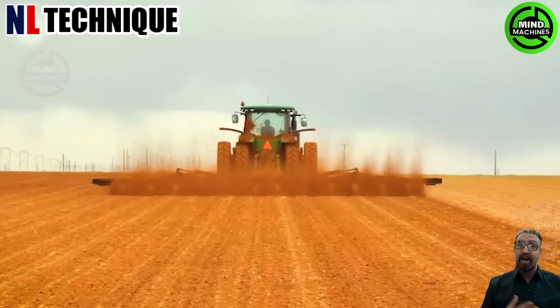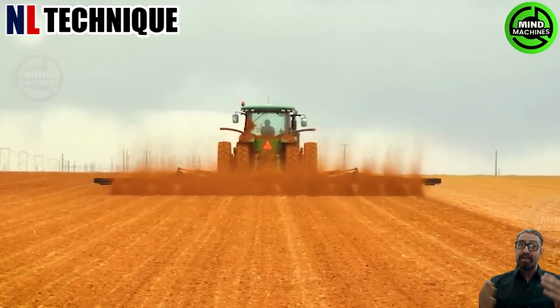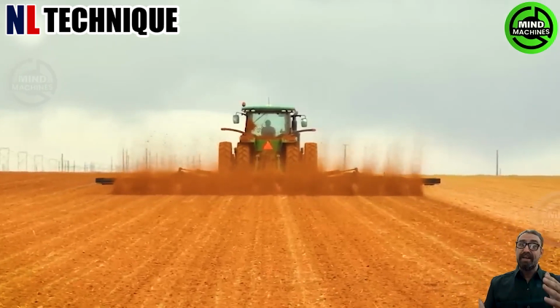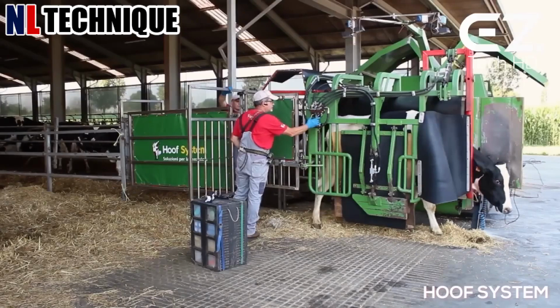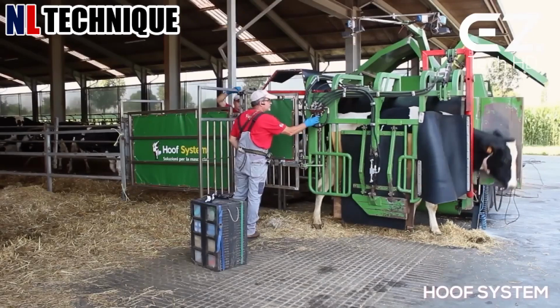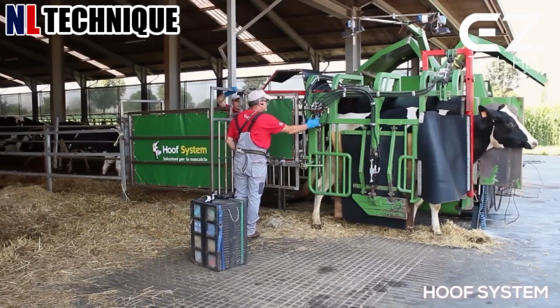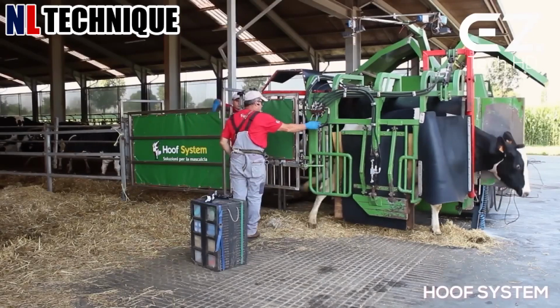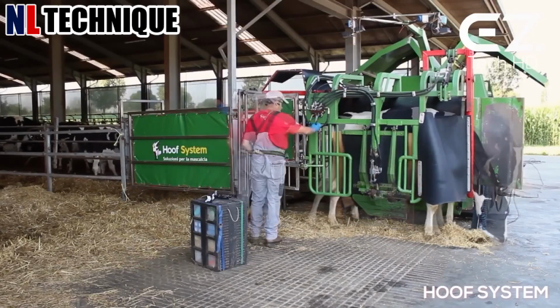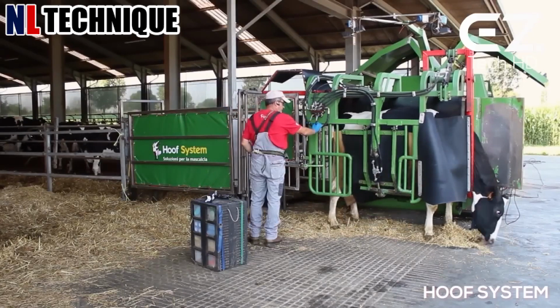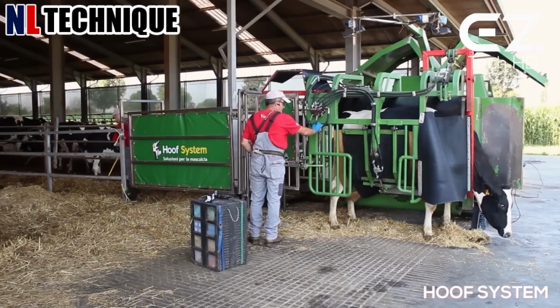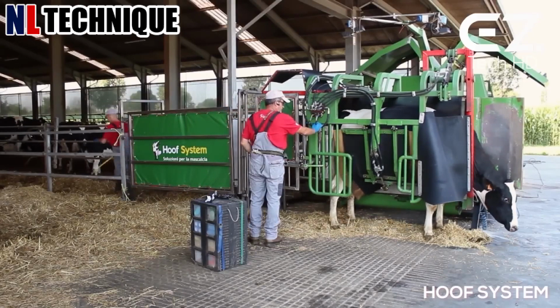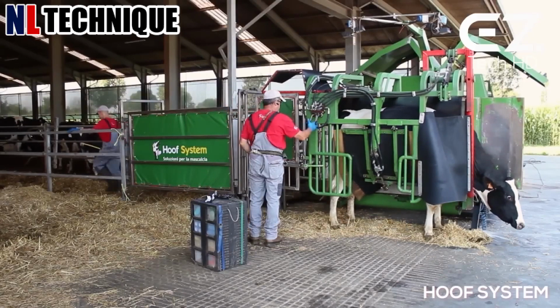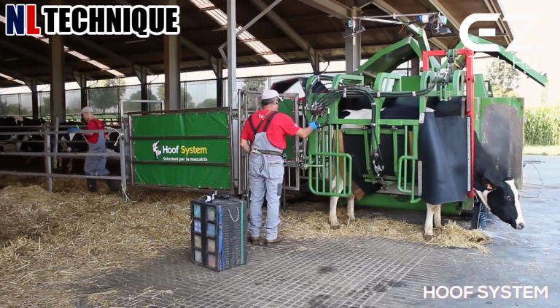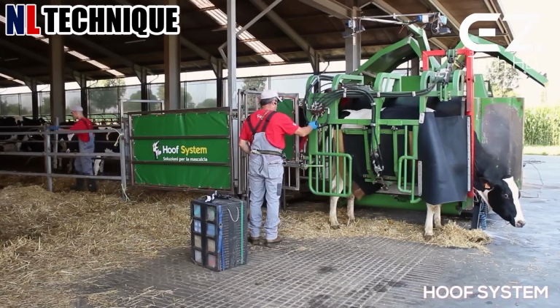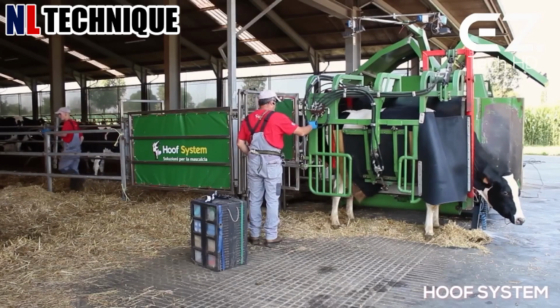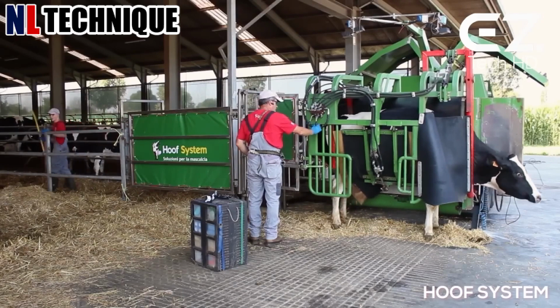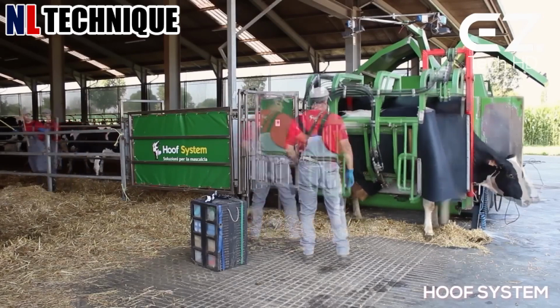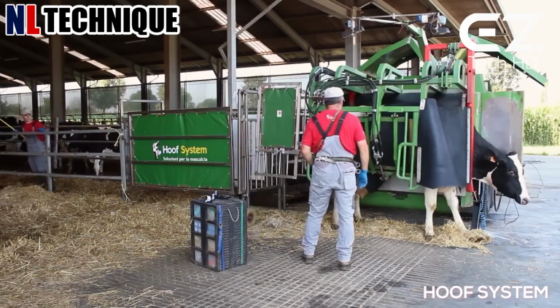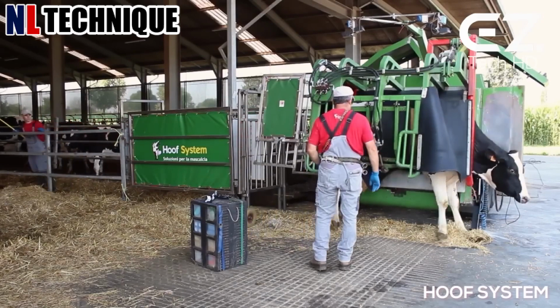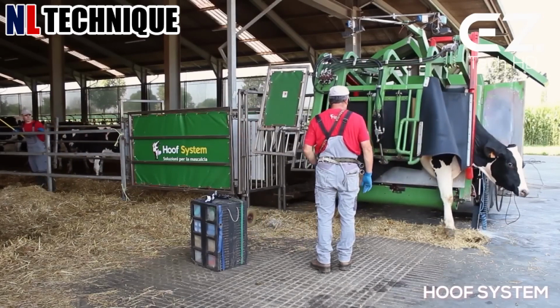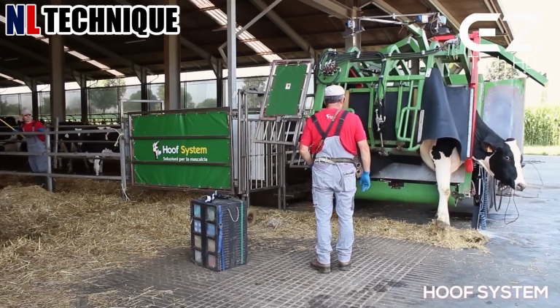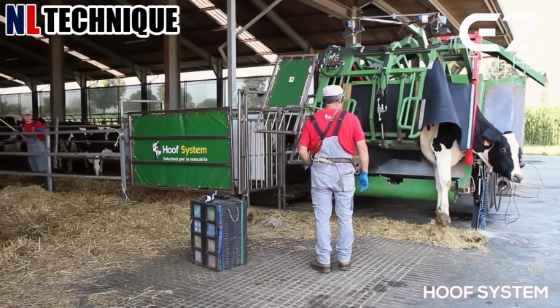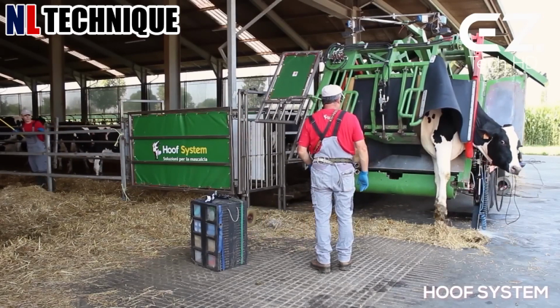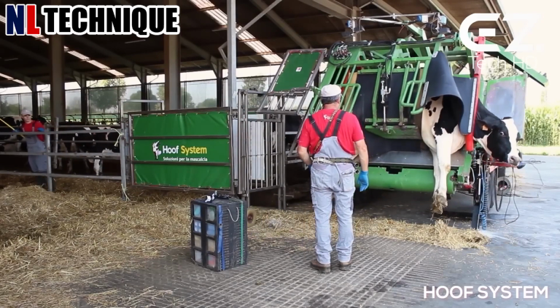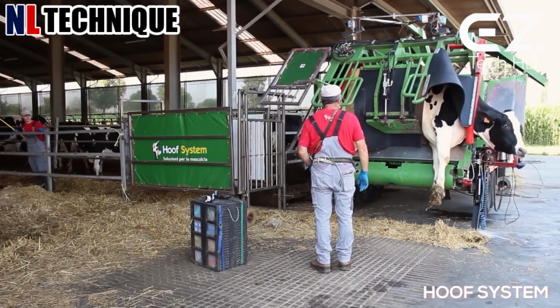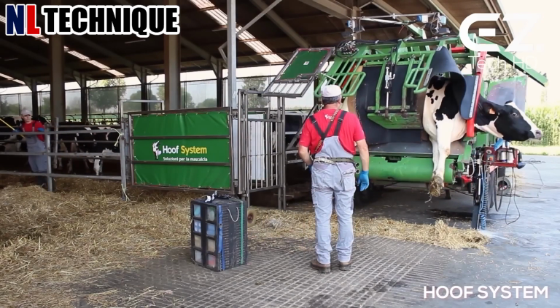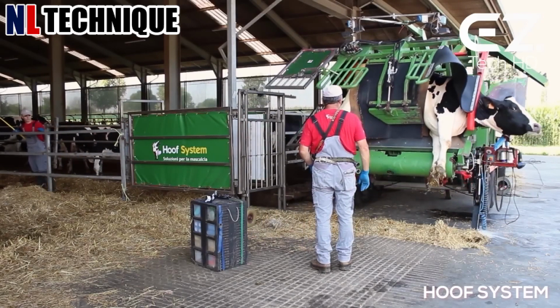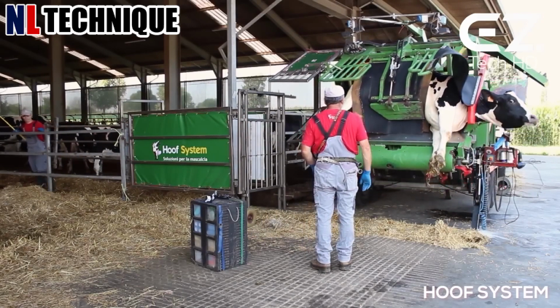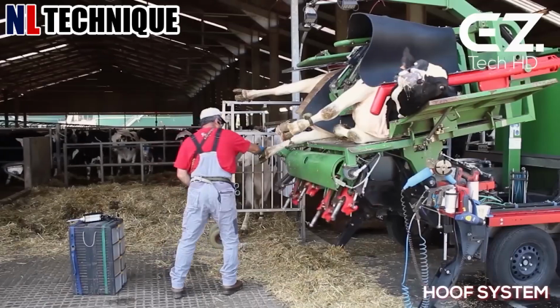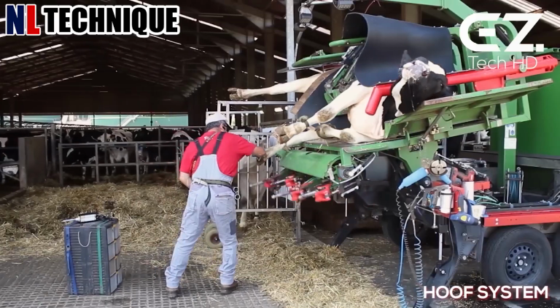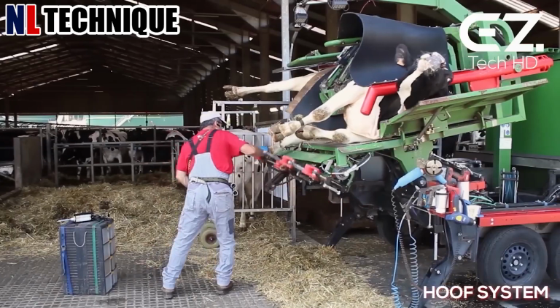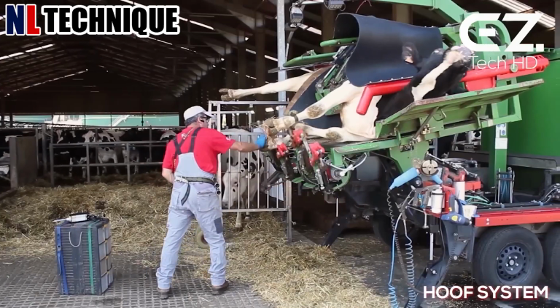In the processing facility, specialized equipment pulverizes the cow hooves into fine powder.